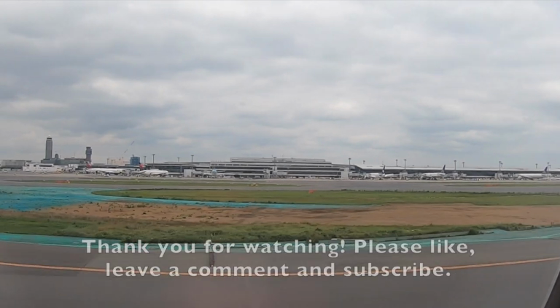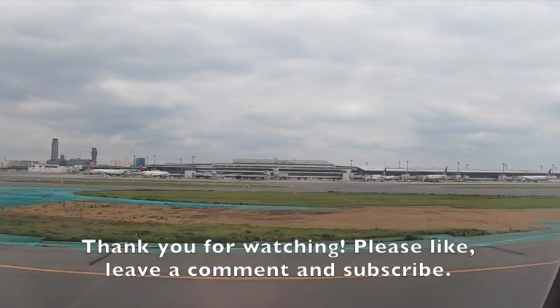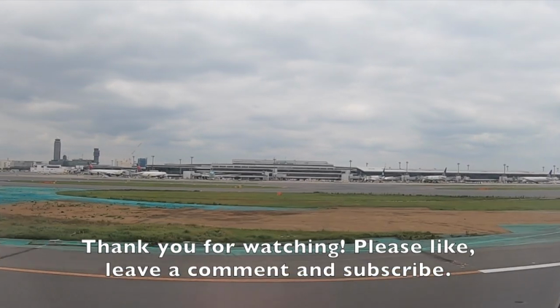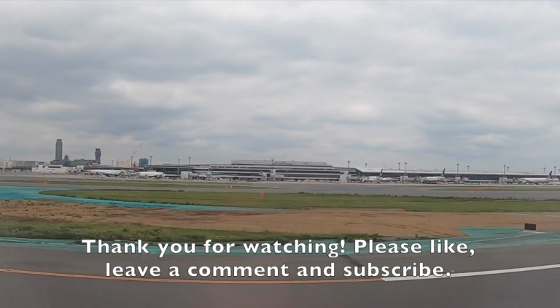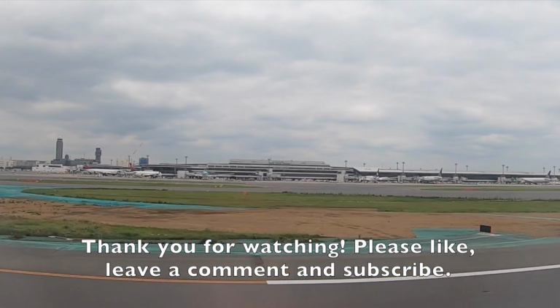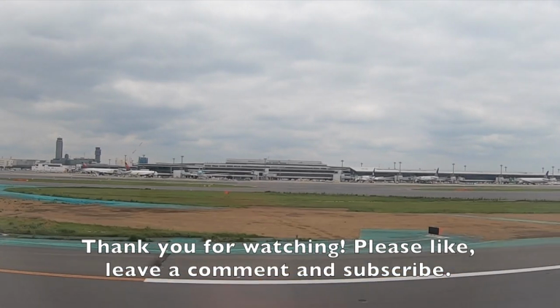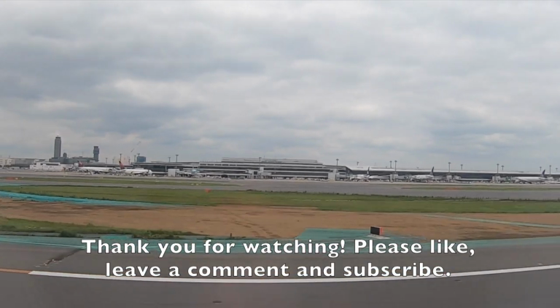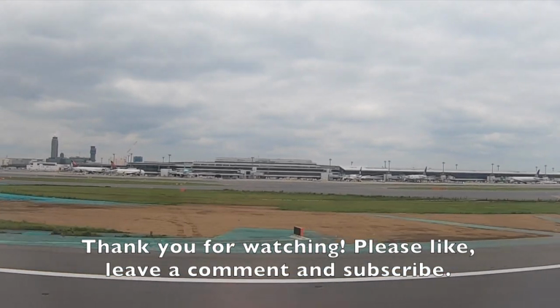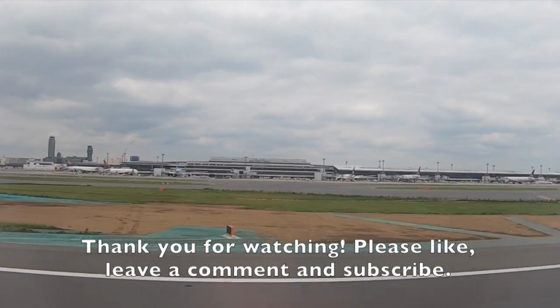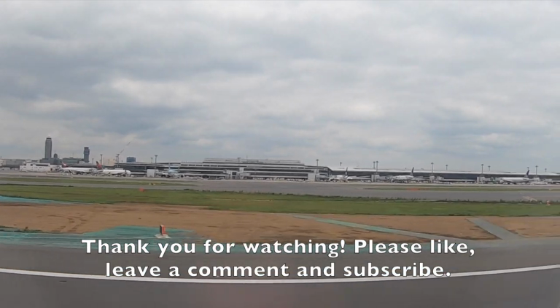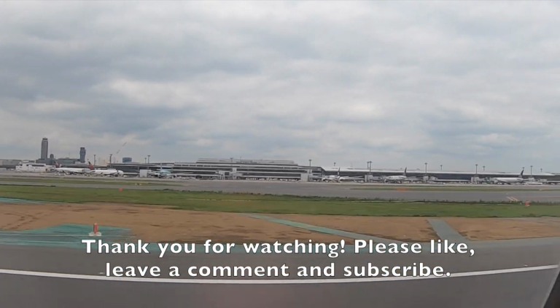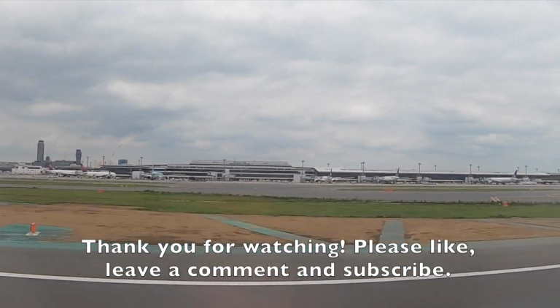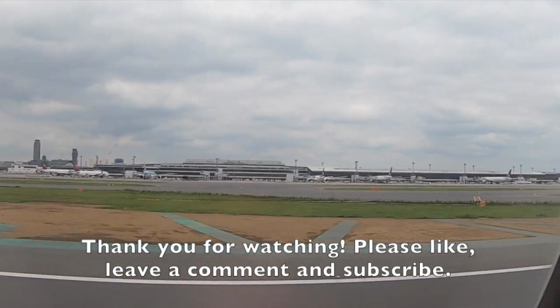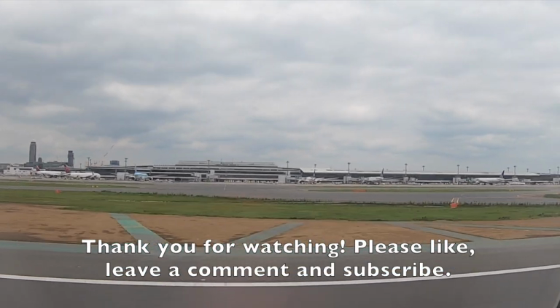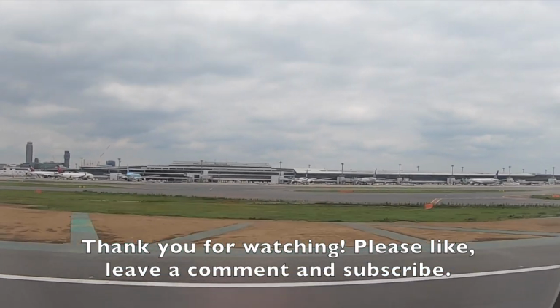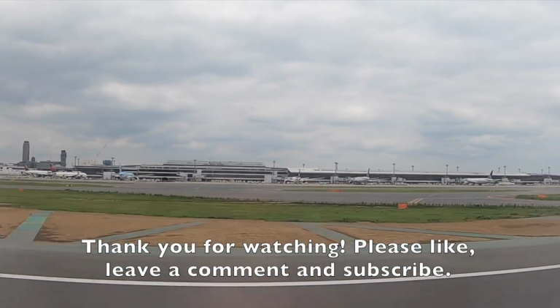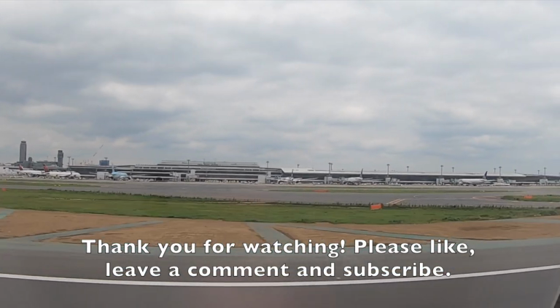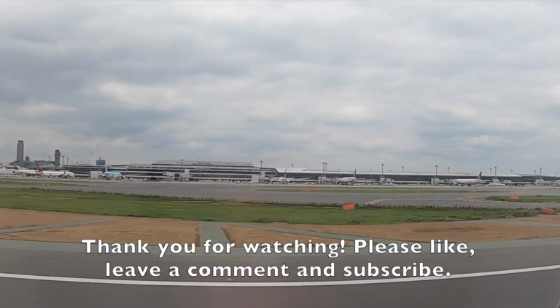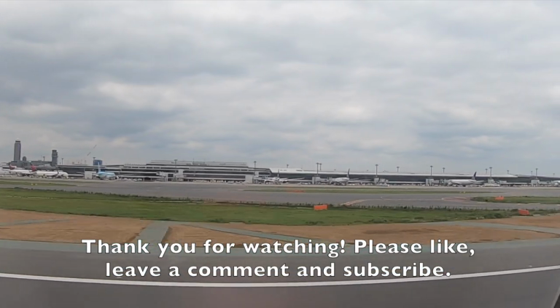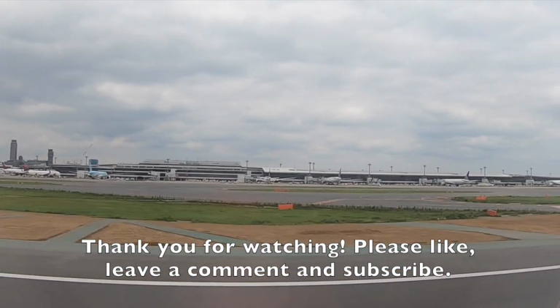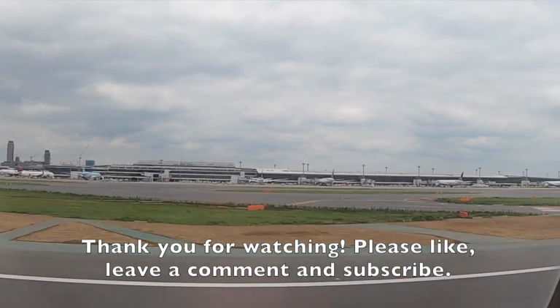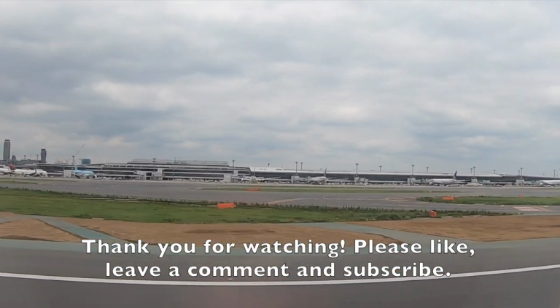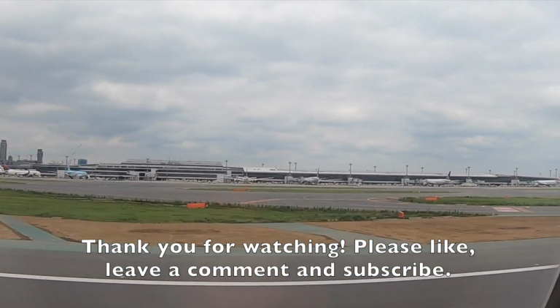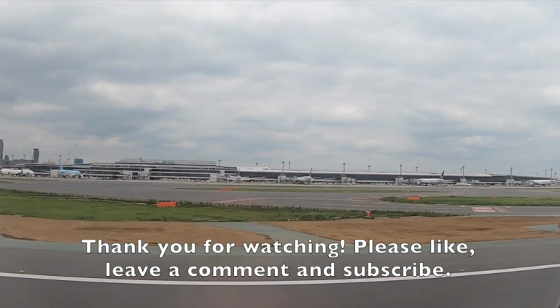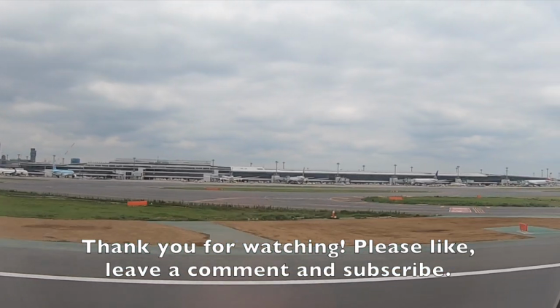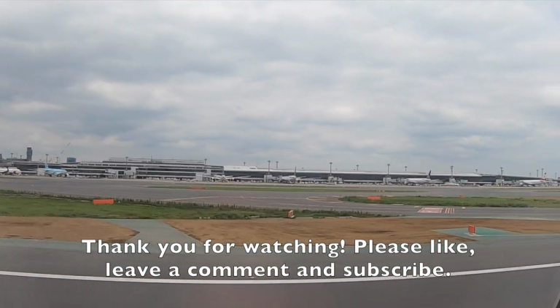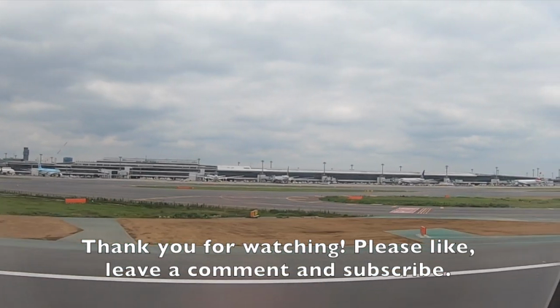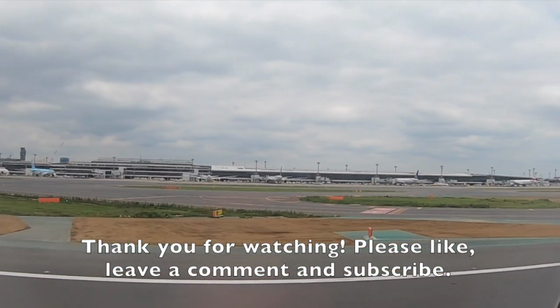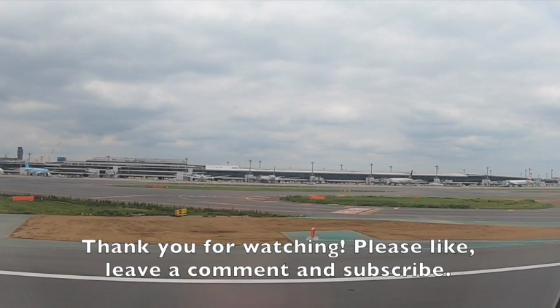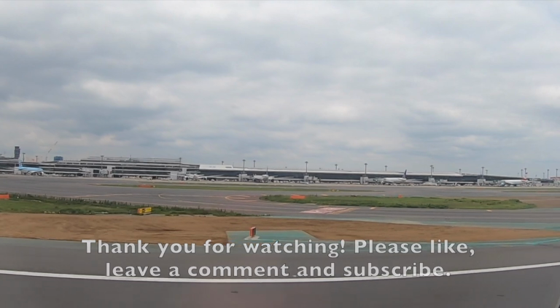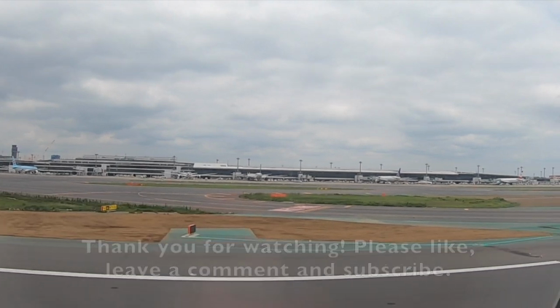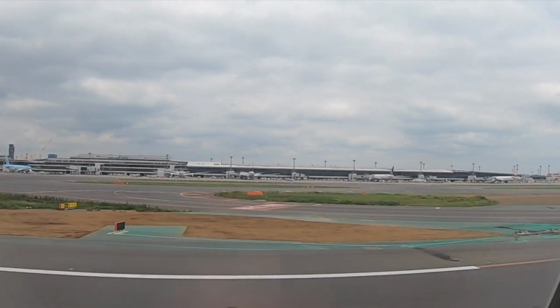Now enjoy the sights and sounds of the landing. Thank you for watching. Please like, leave a comment and subscribe. See you next time.